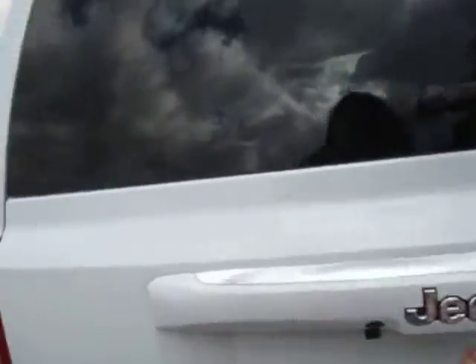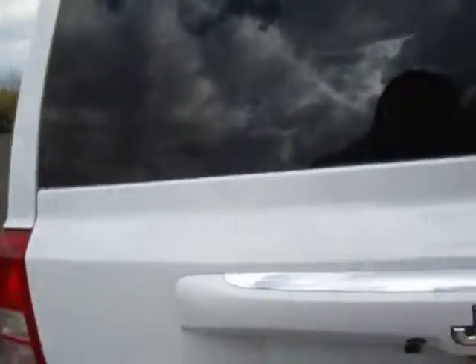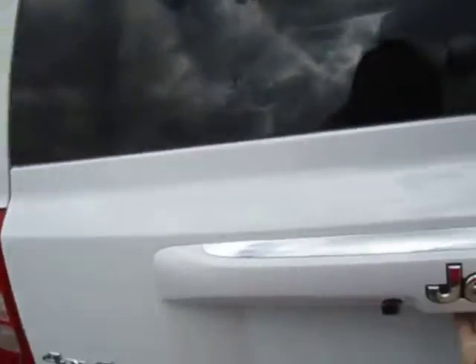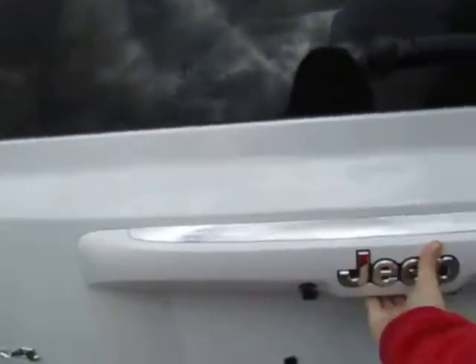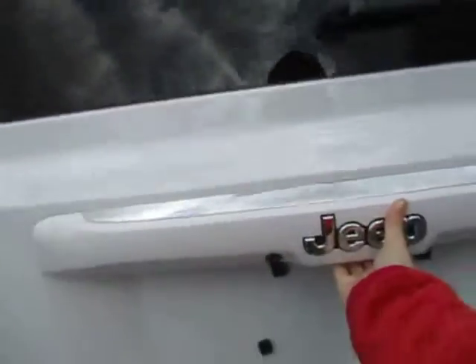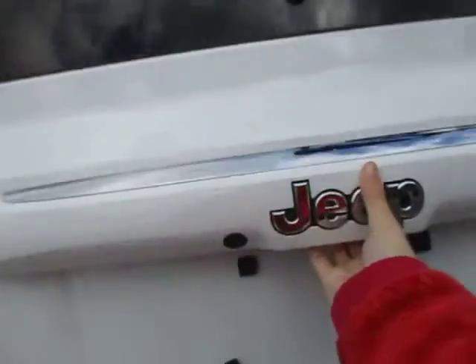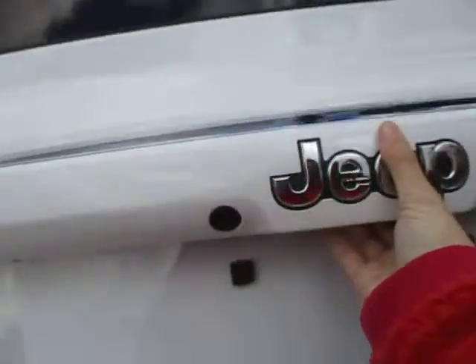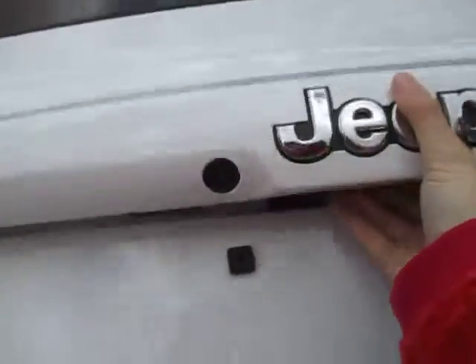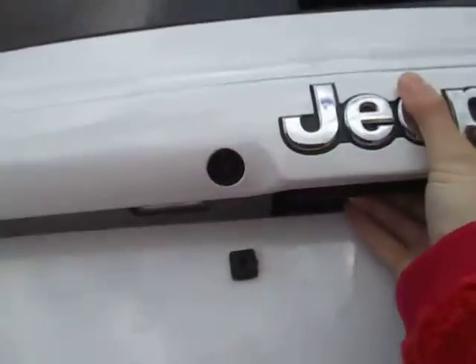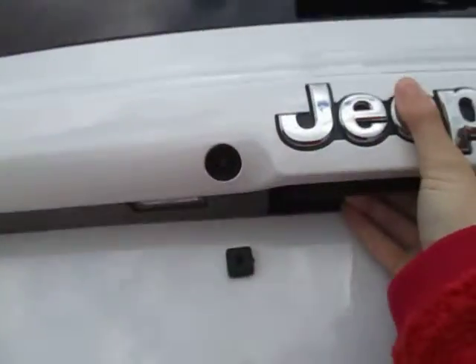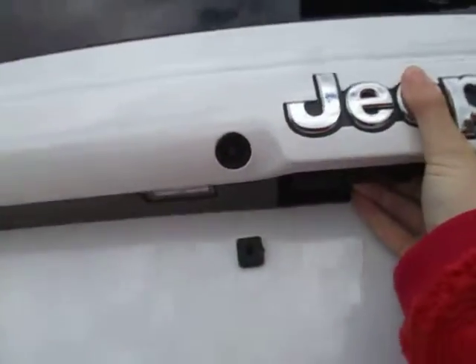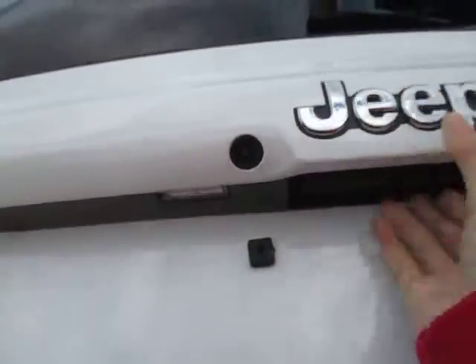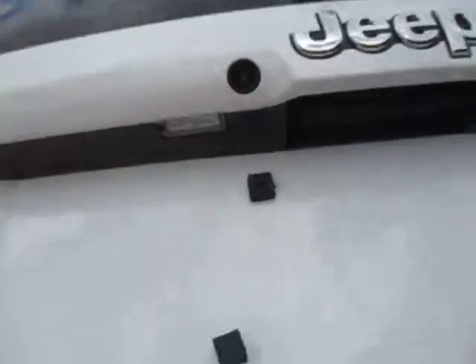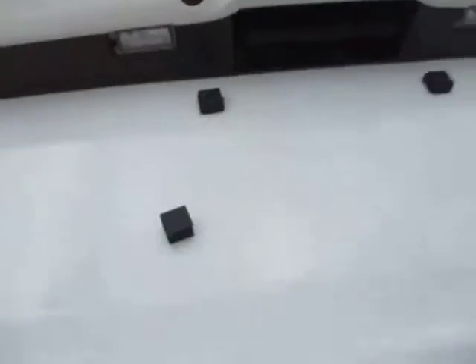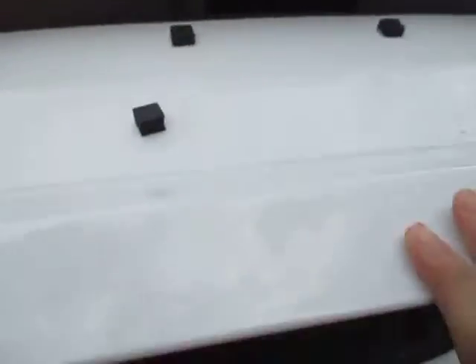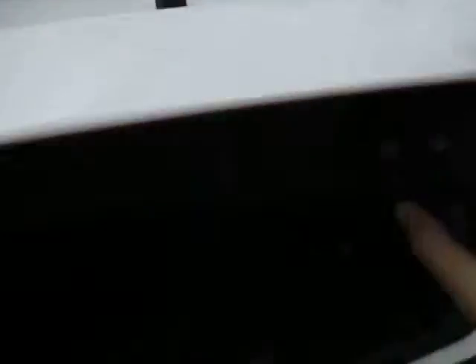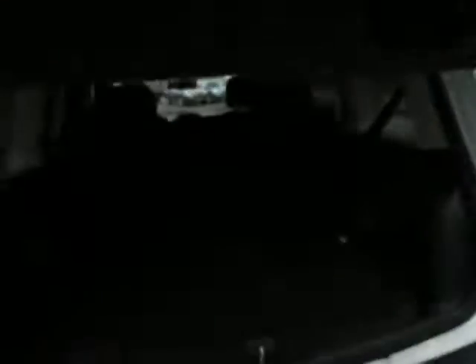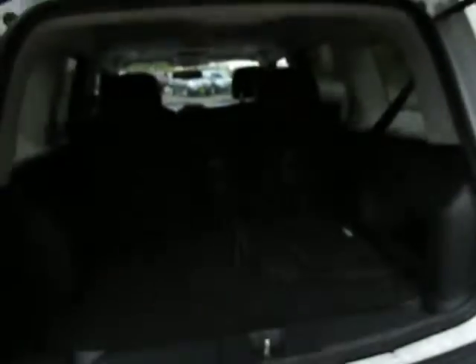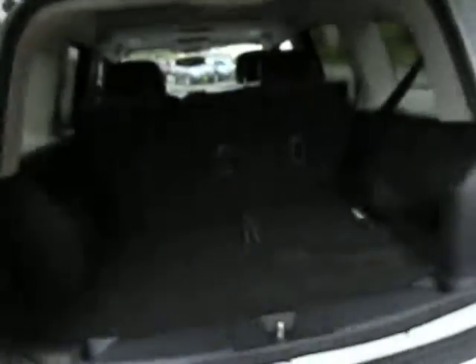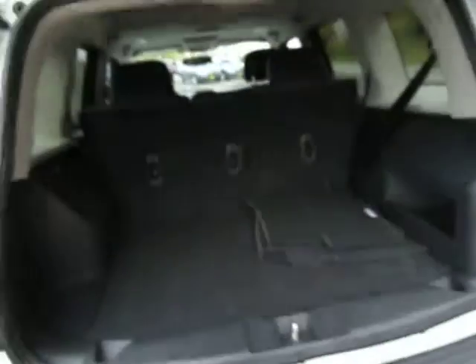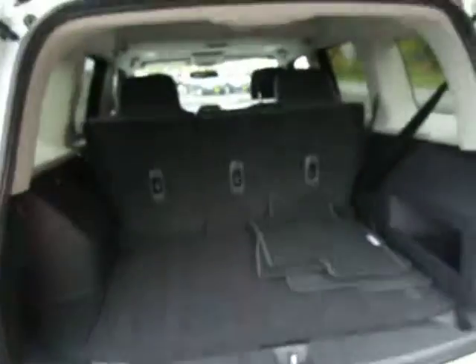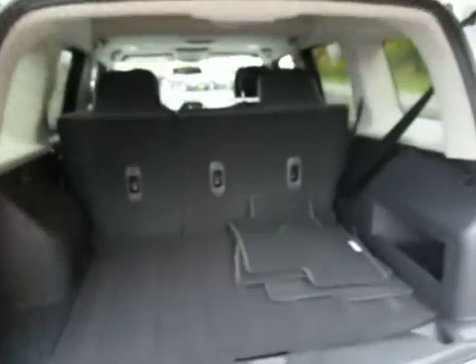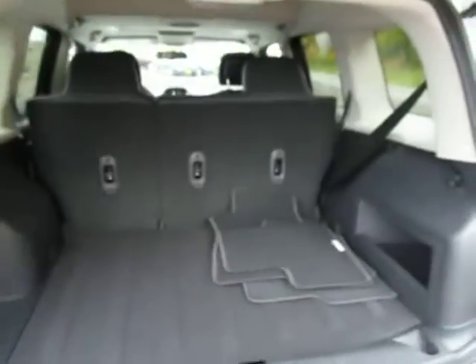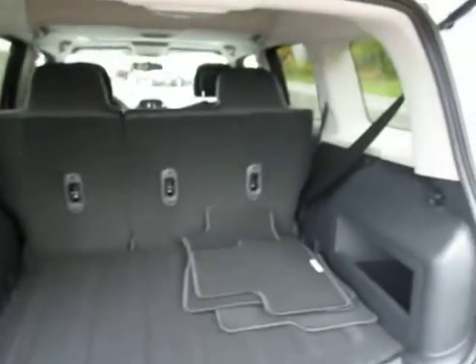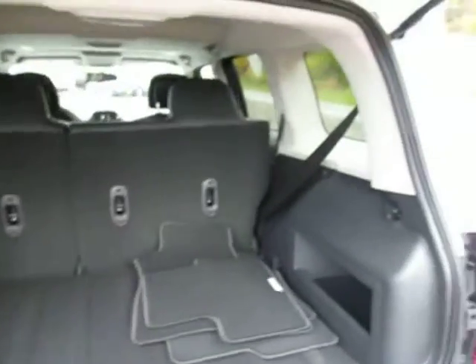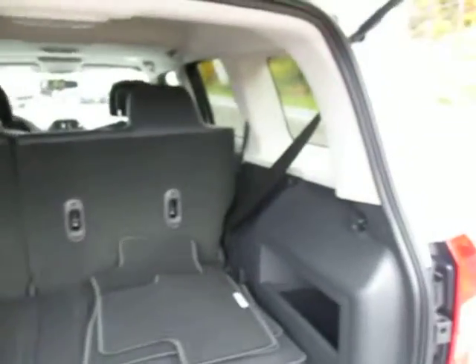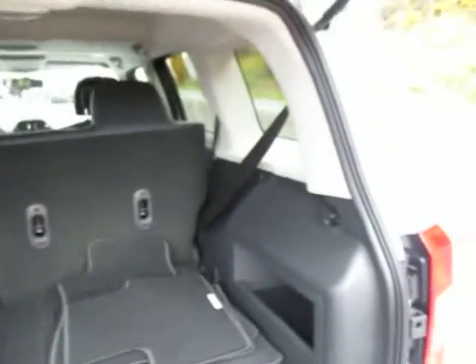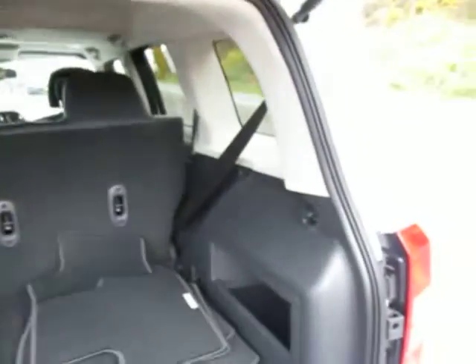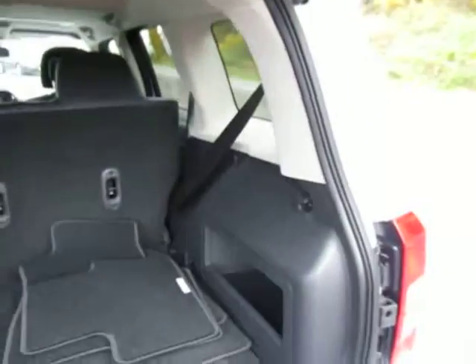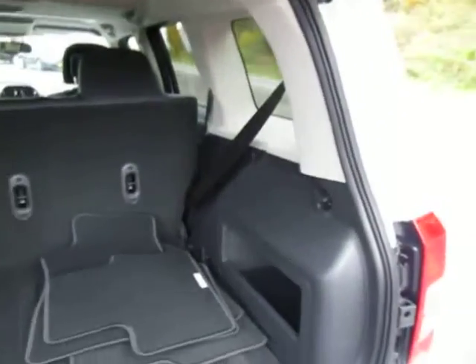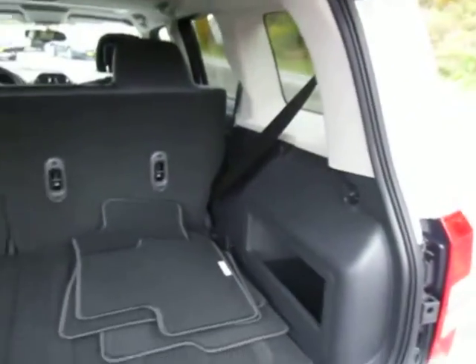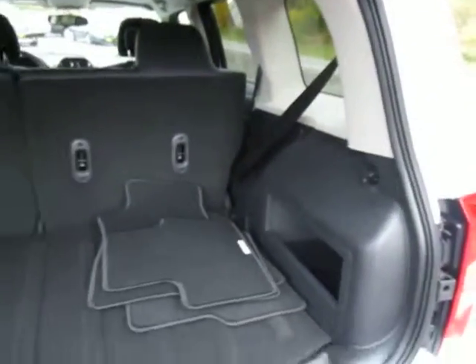Opening this up, you can see that there's a backup camera right here on the hatch. Lots of storage space back here with a dark interior.